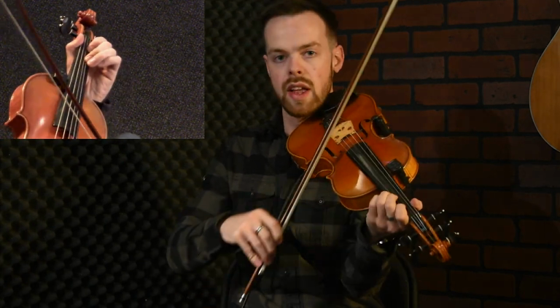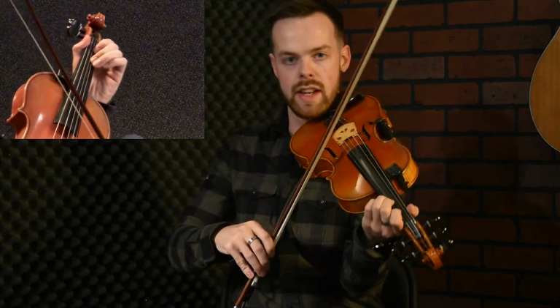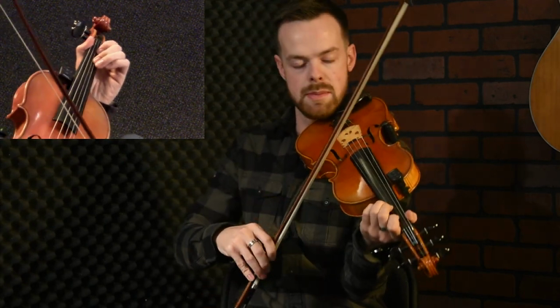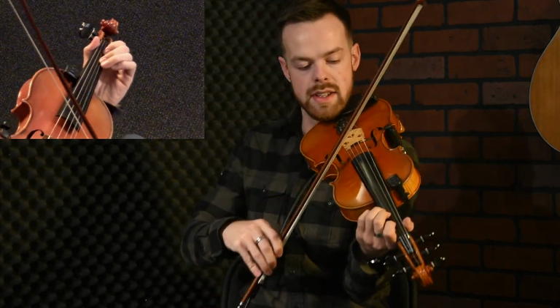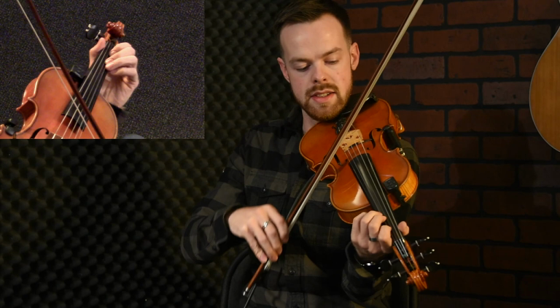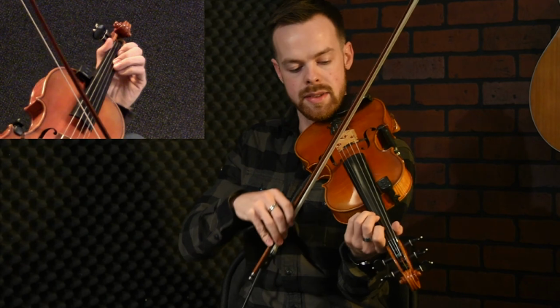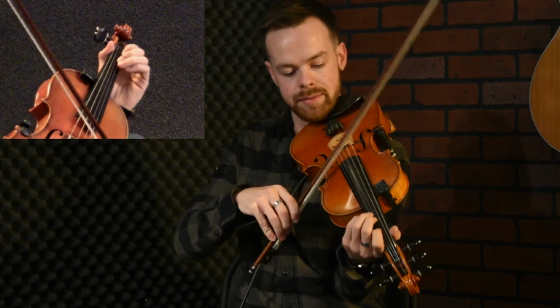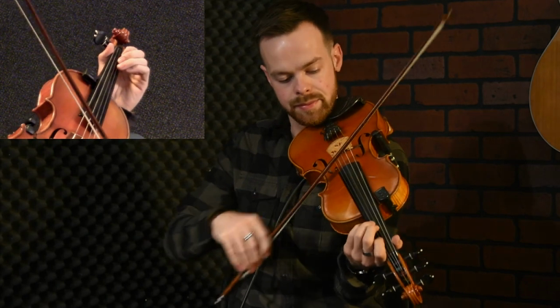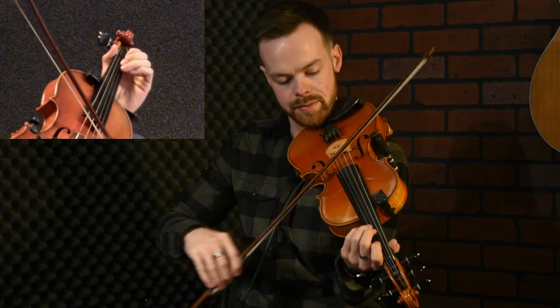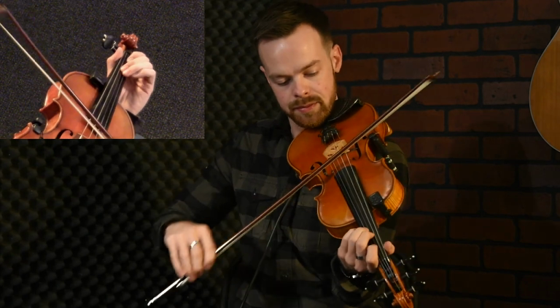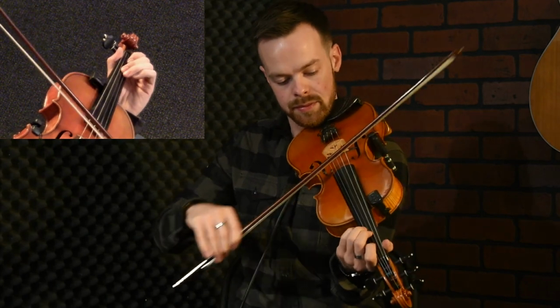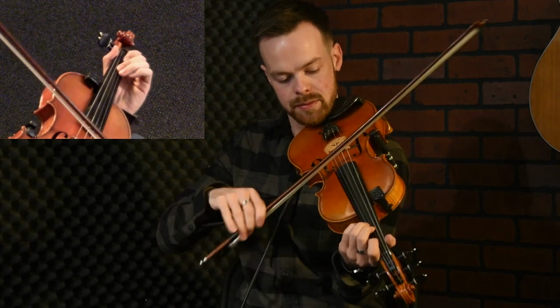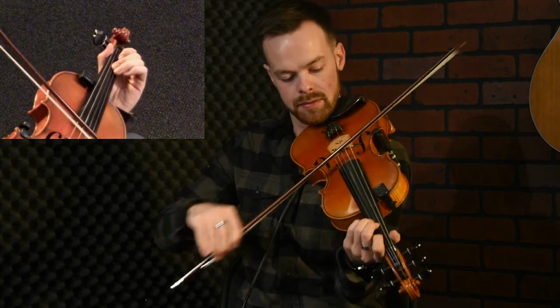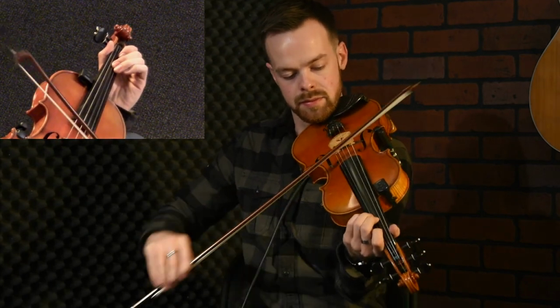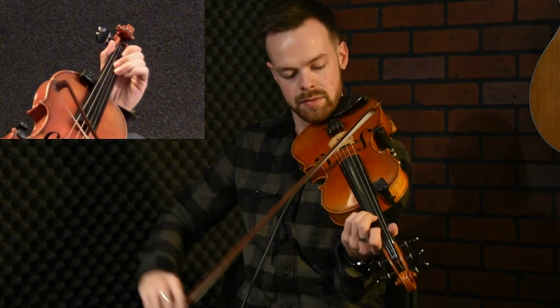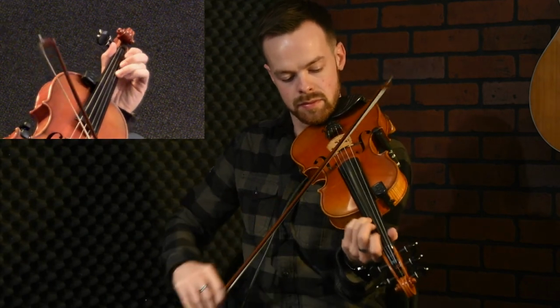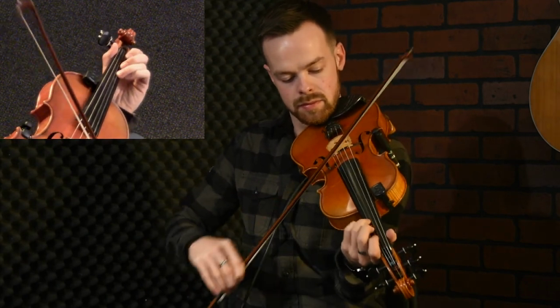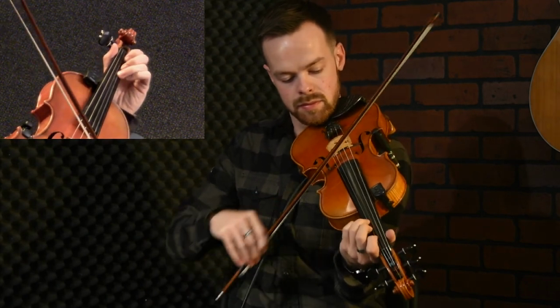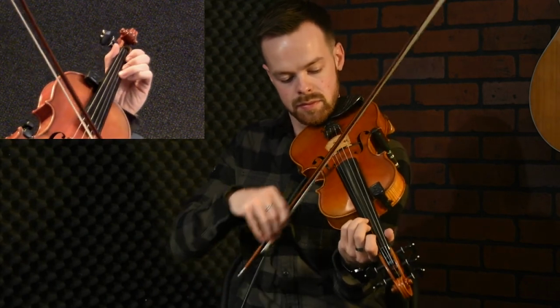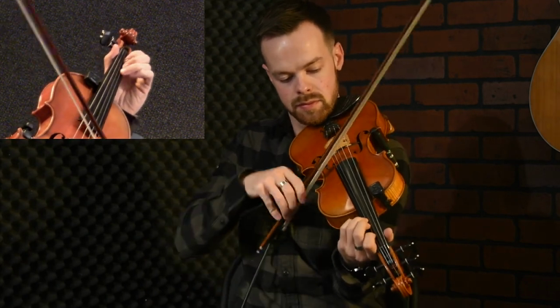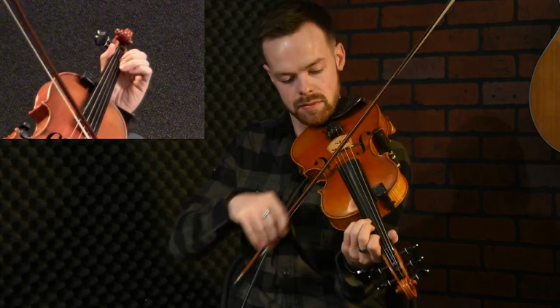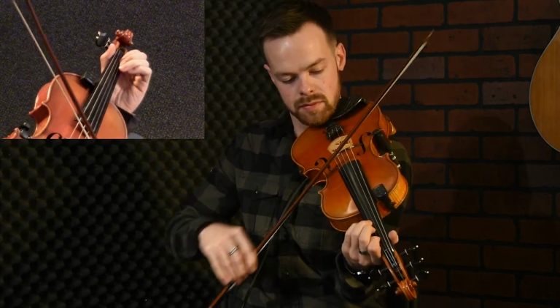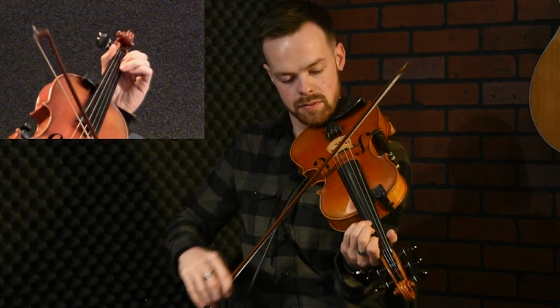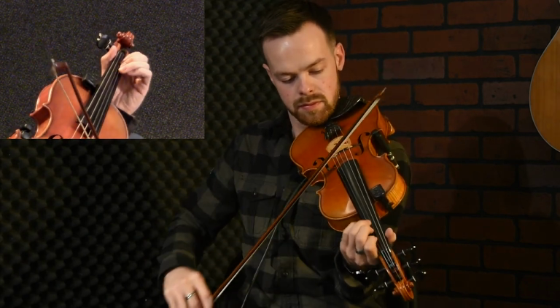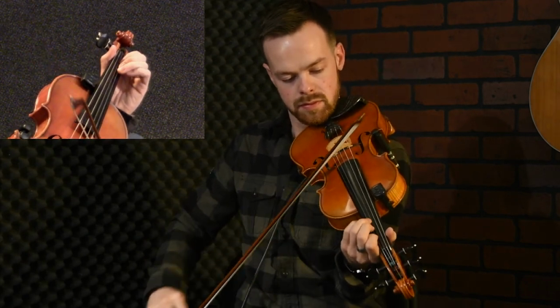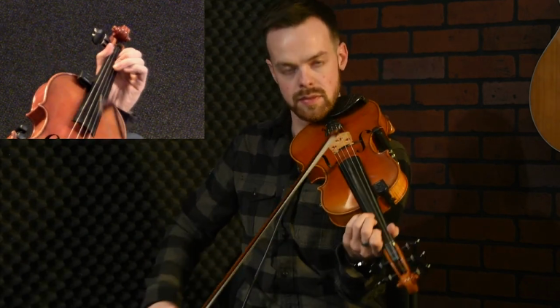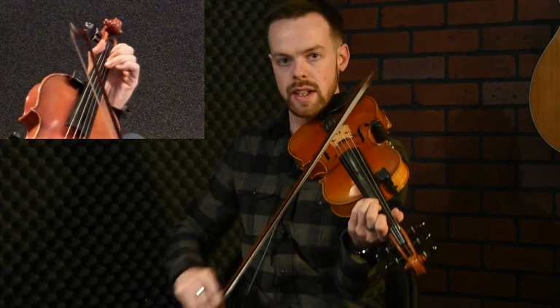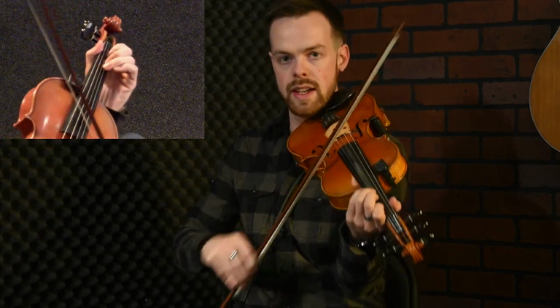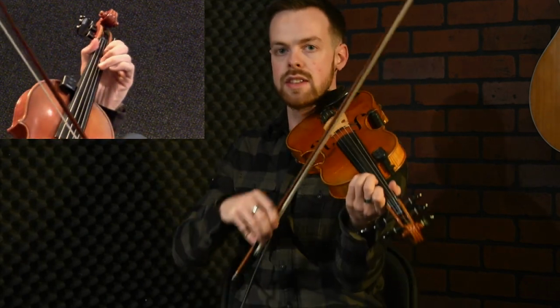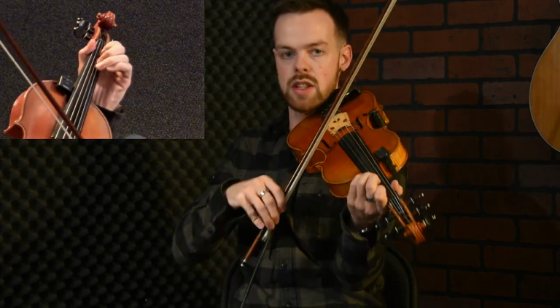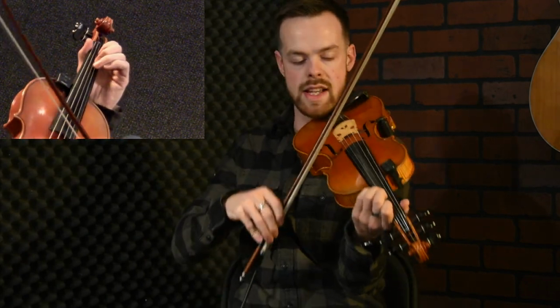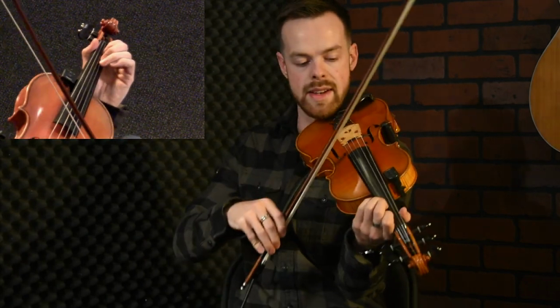The next bit is — and again, it starts on A.